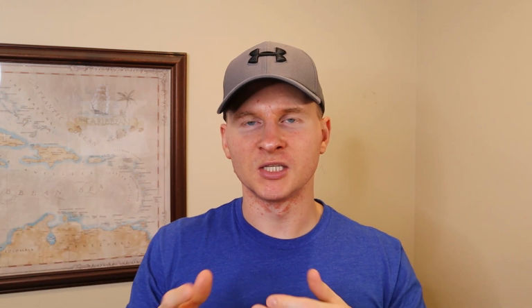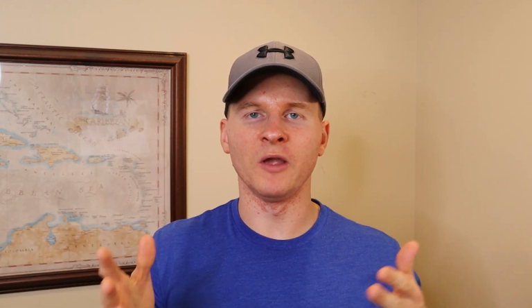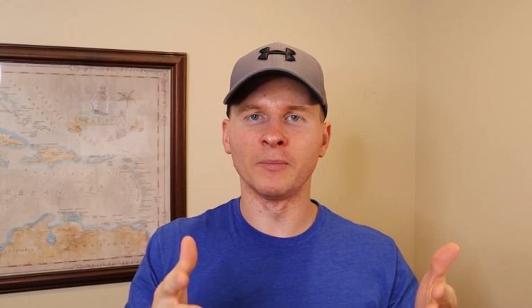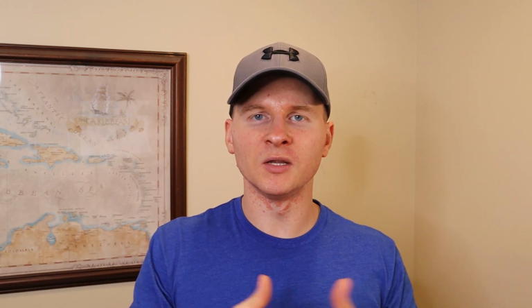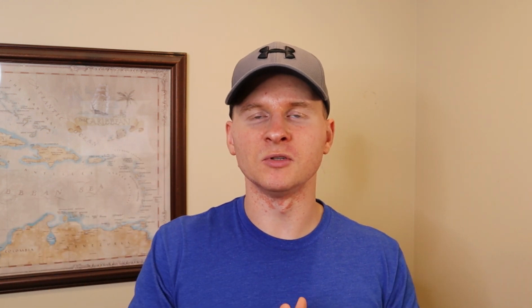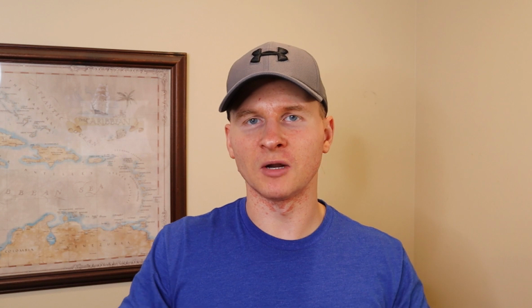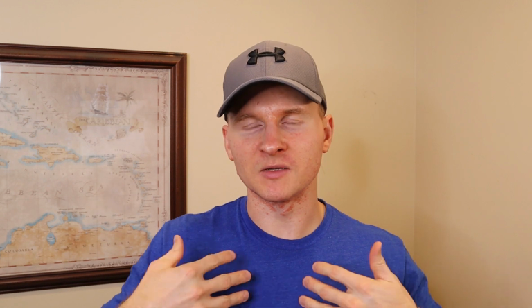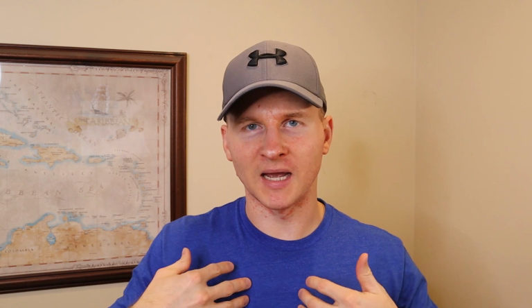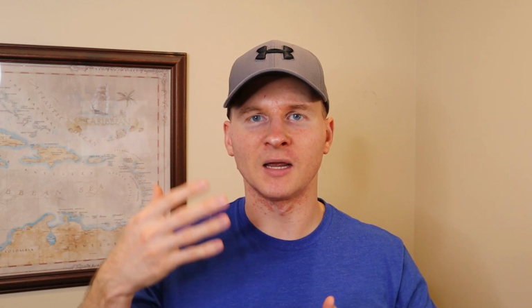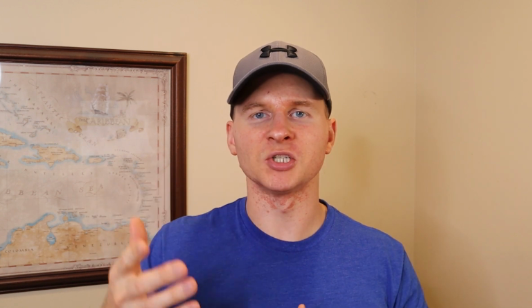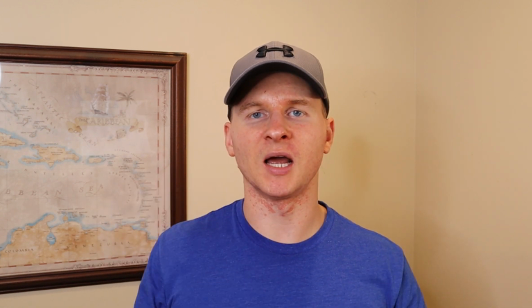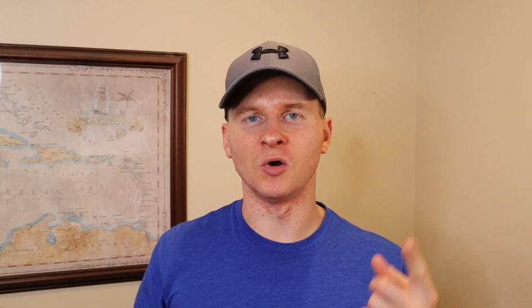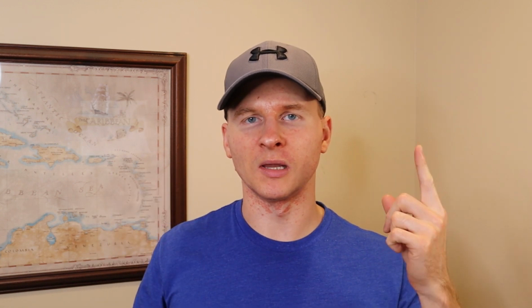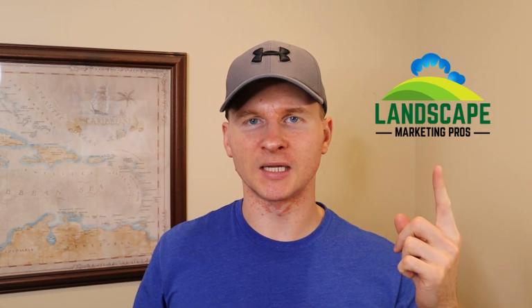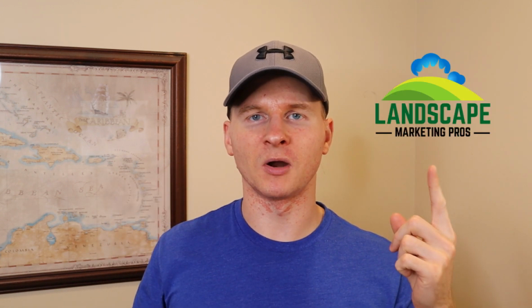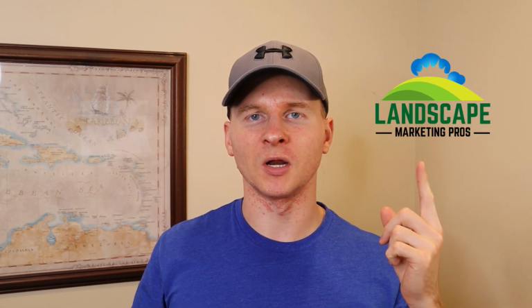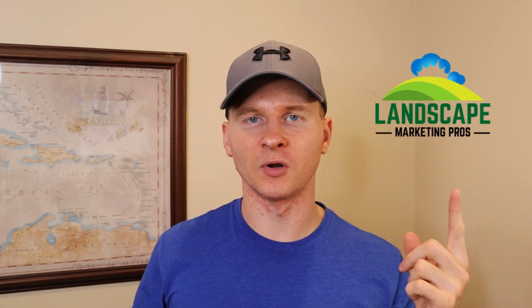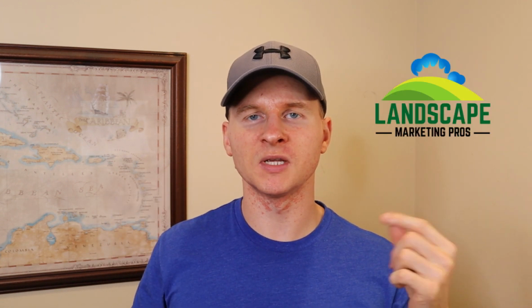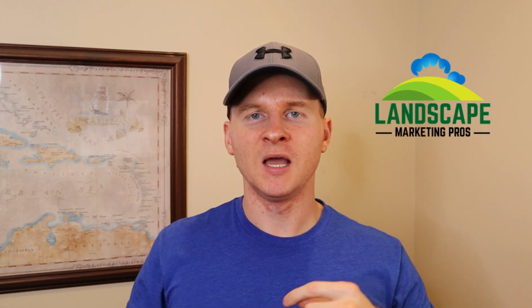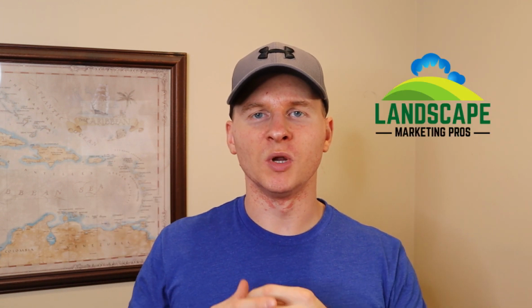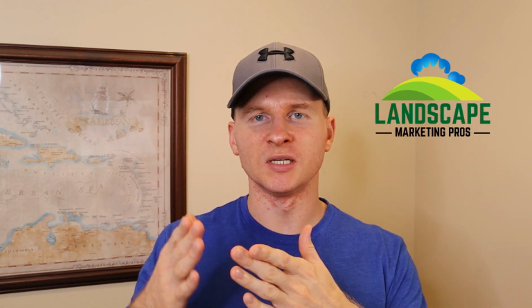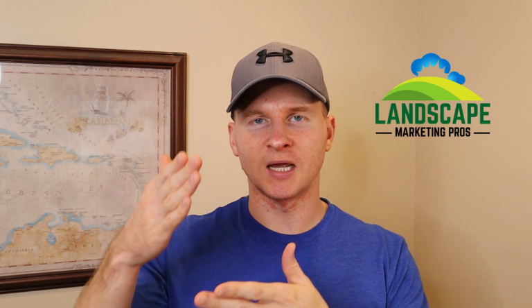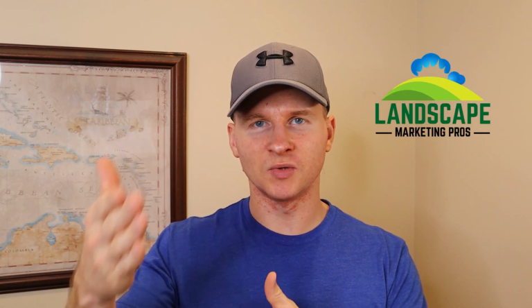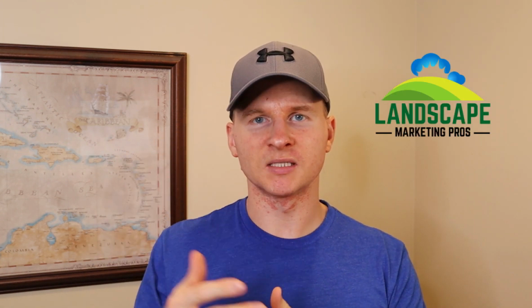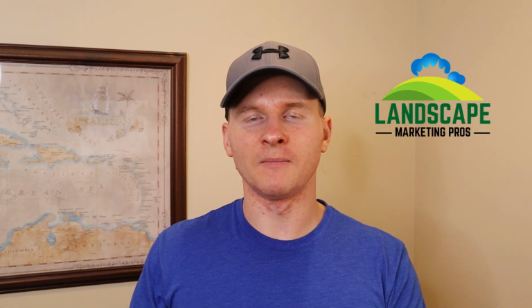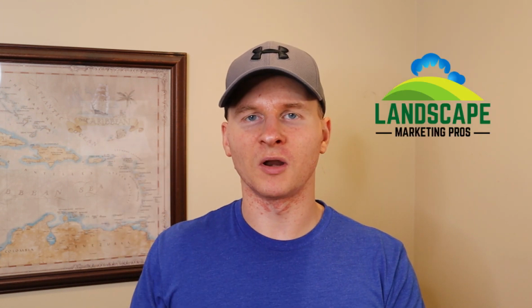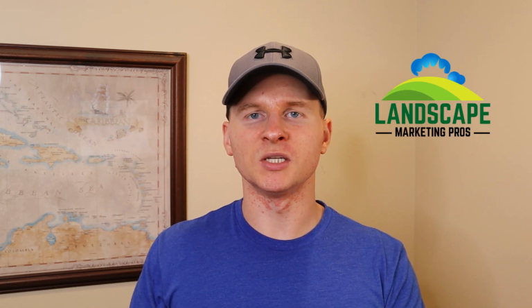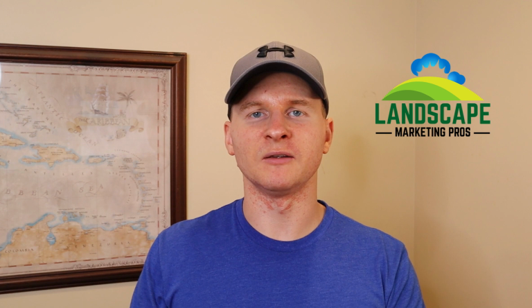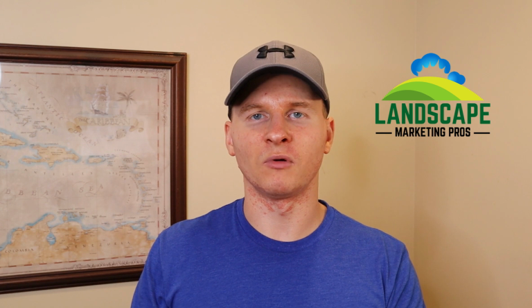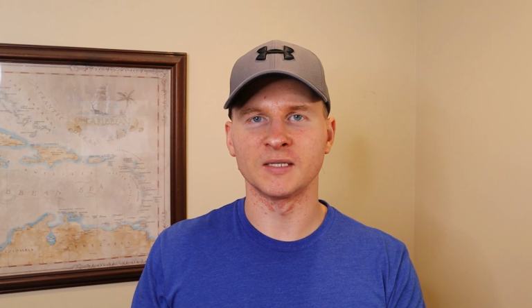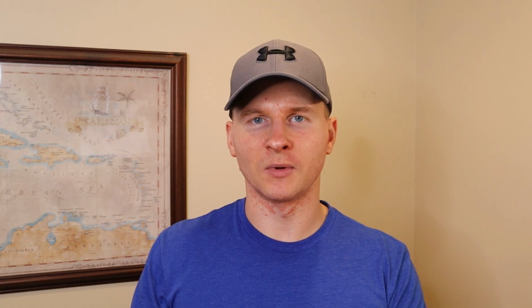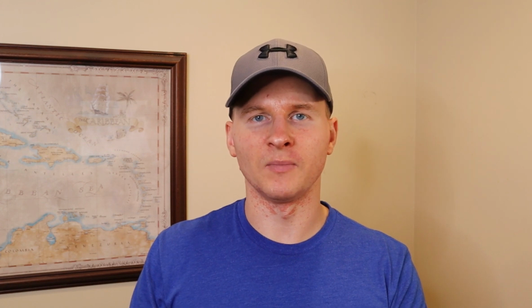If you're brand new to the channel, my name is Matt. I own Landscape Marketing Pros, which is, as you guessed it, a marketing agency for landscaping companies.